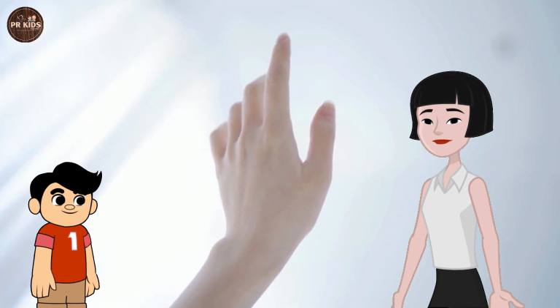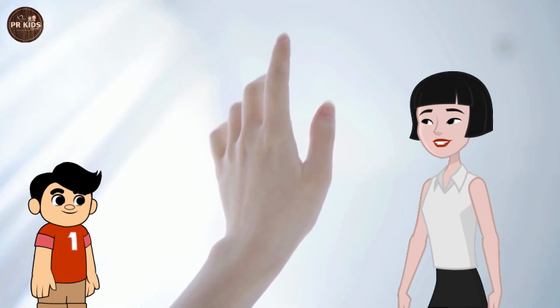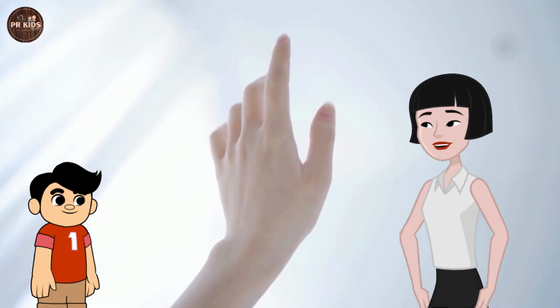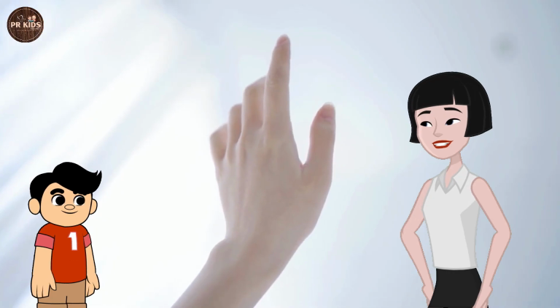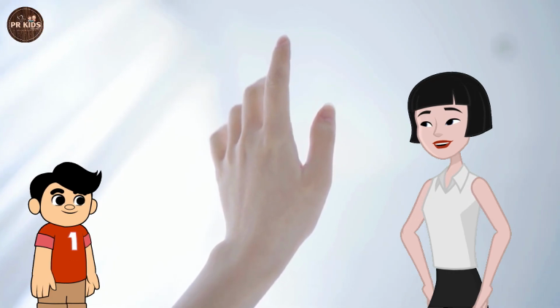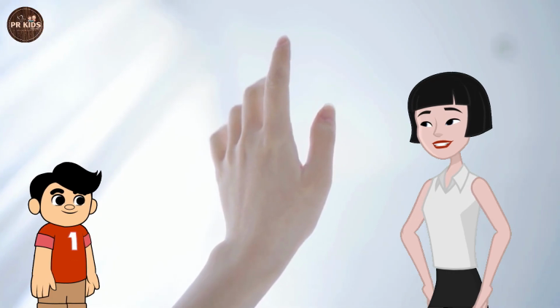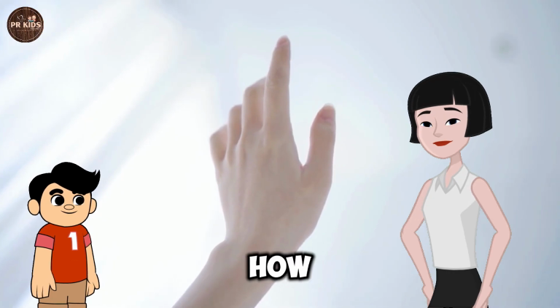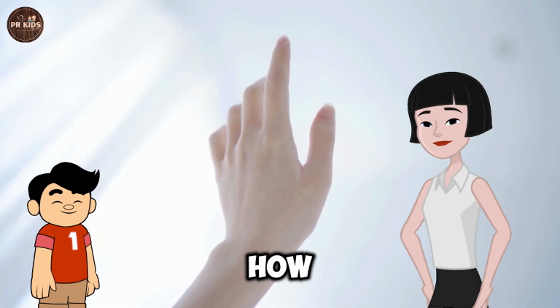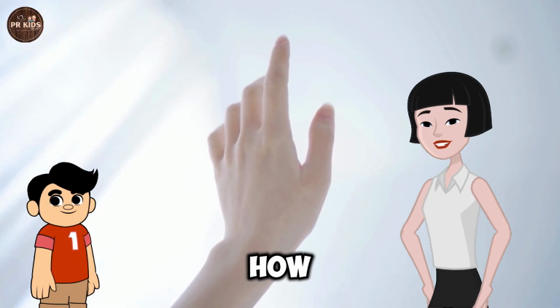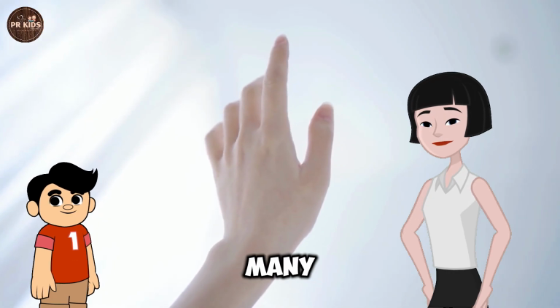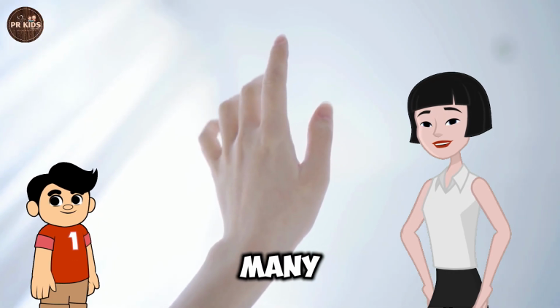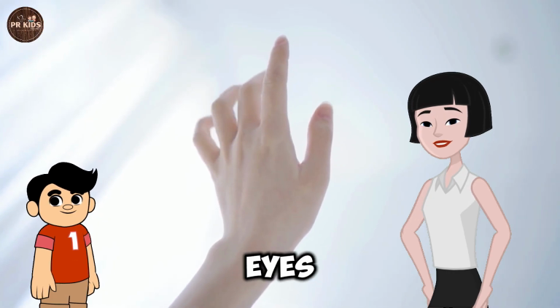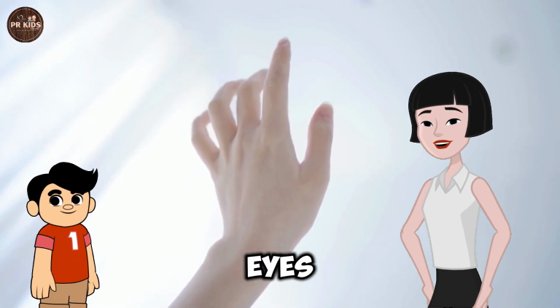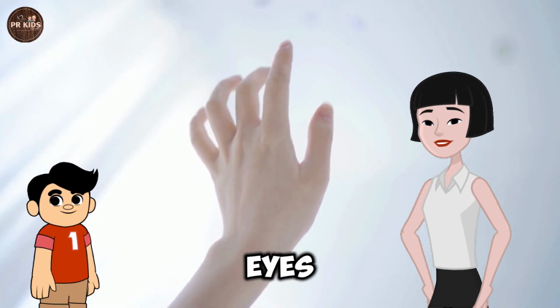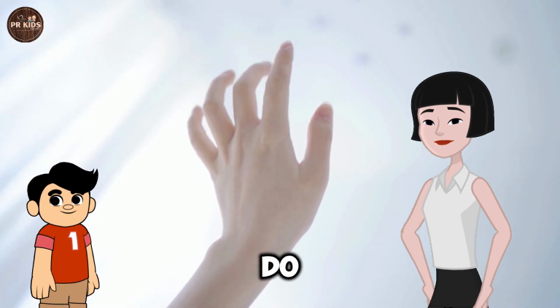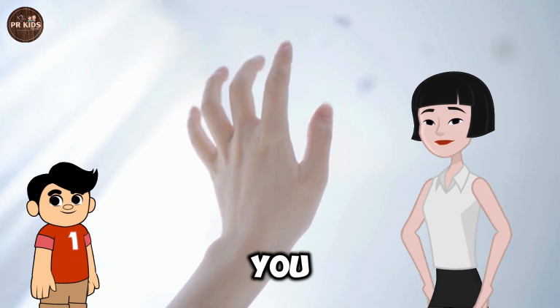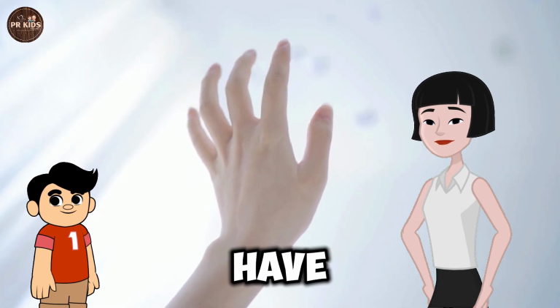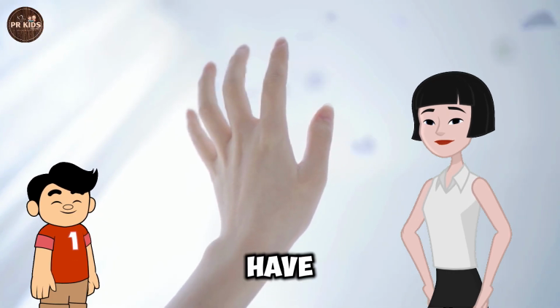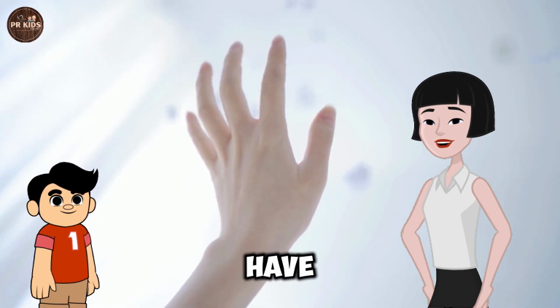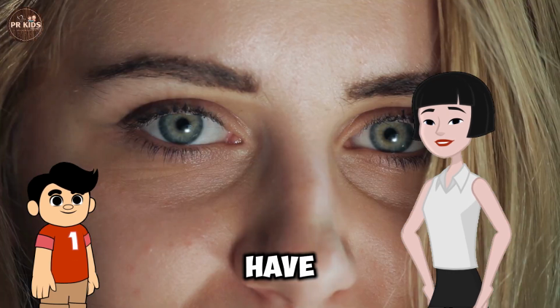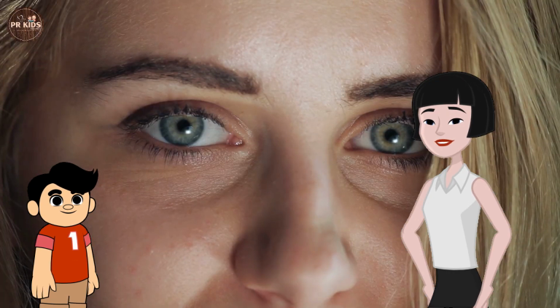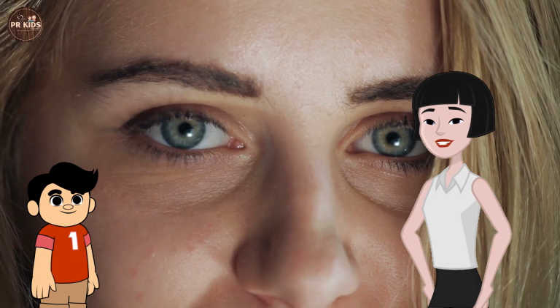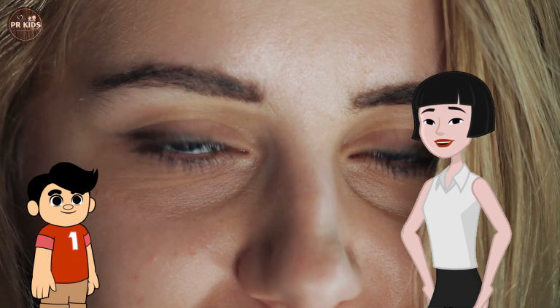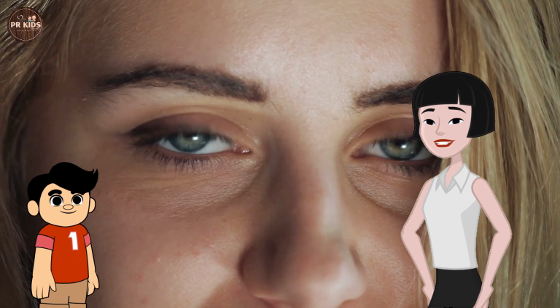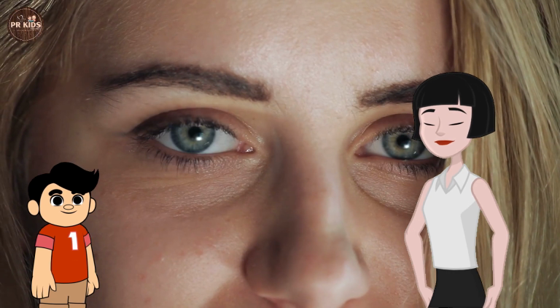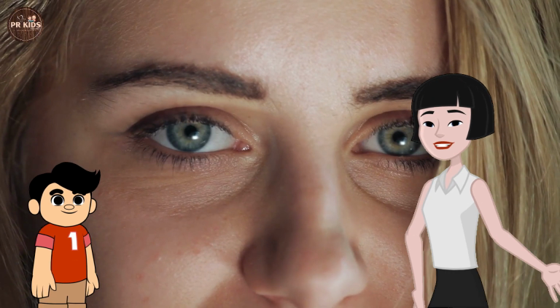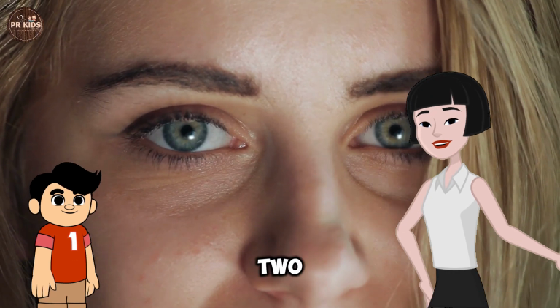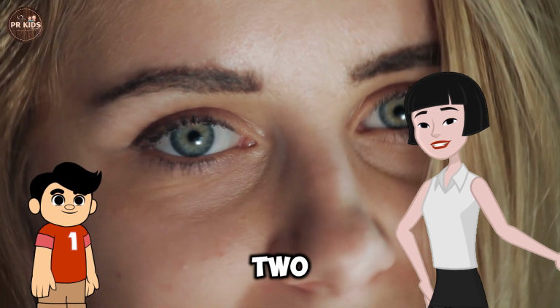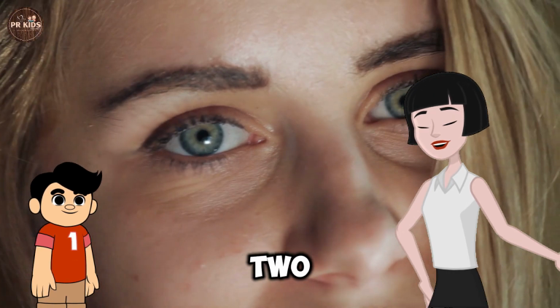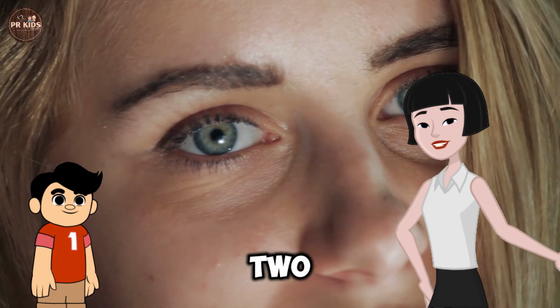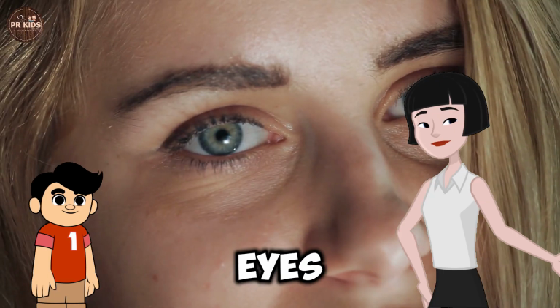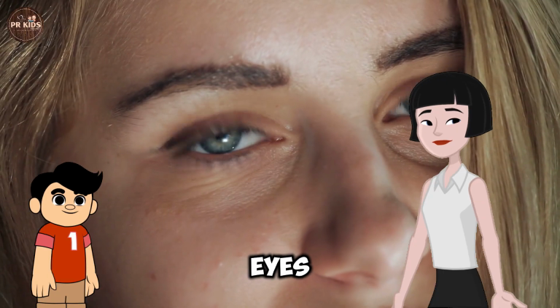Puneet, how many eyes do you have? Two eyes!